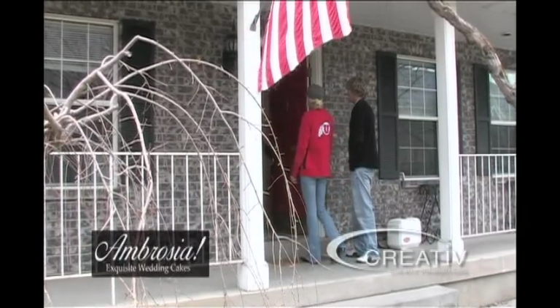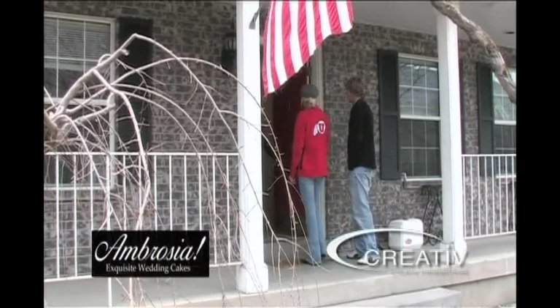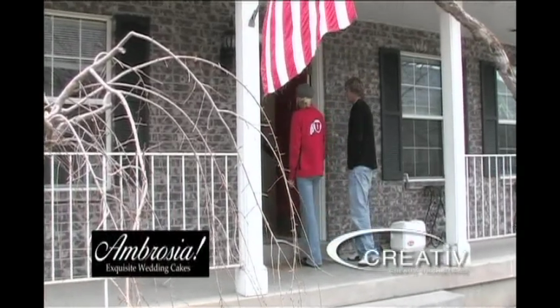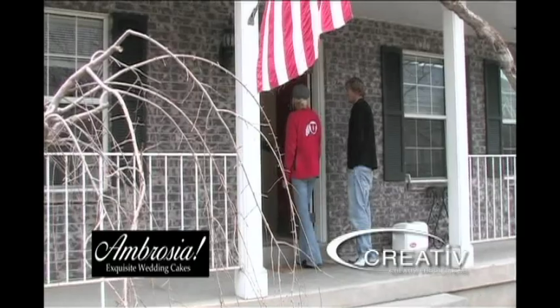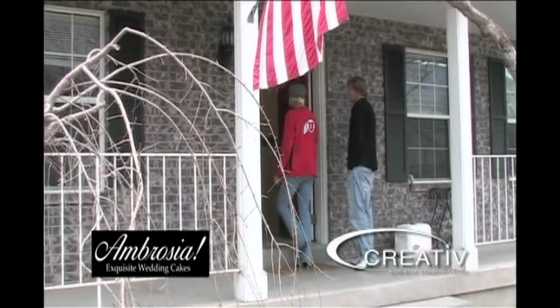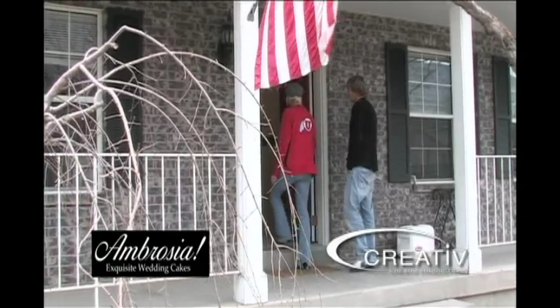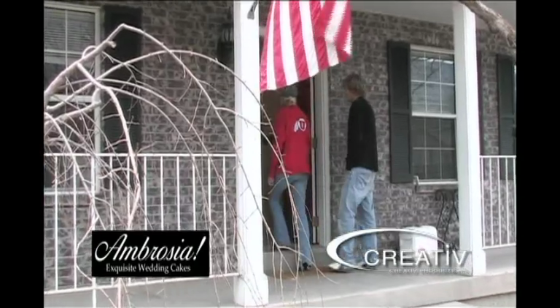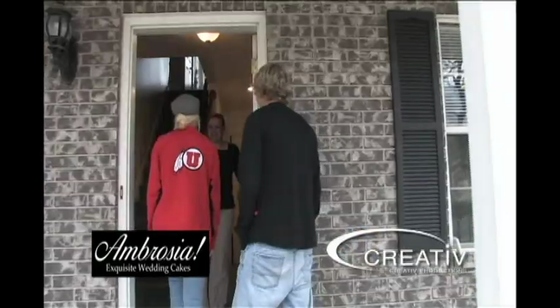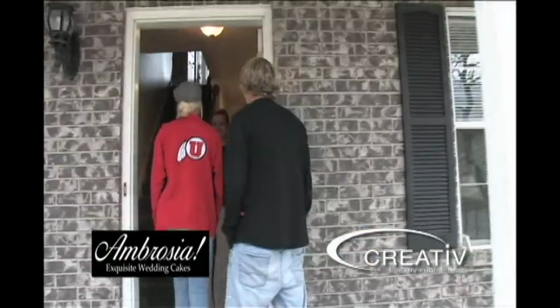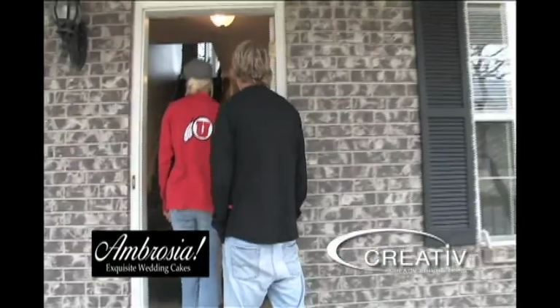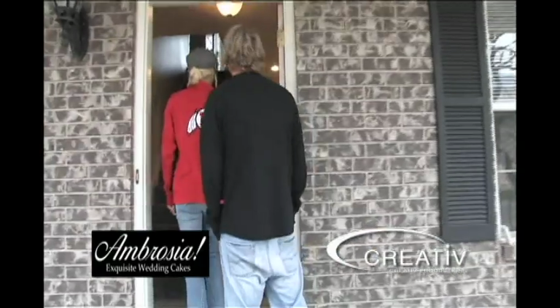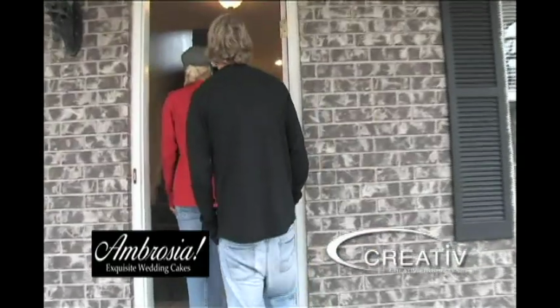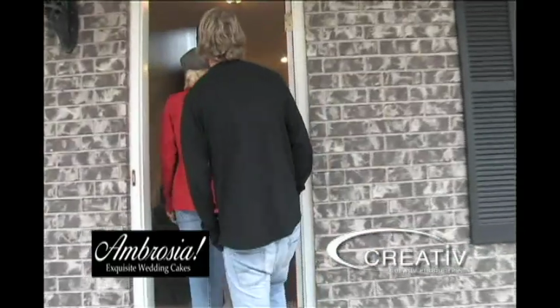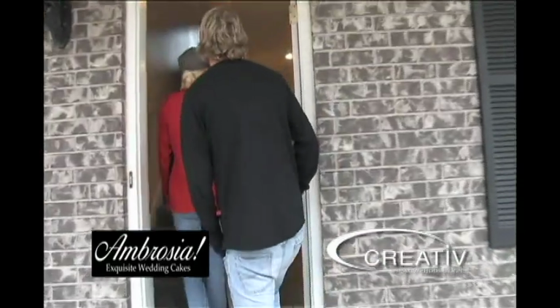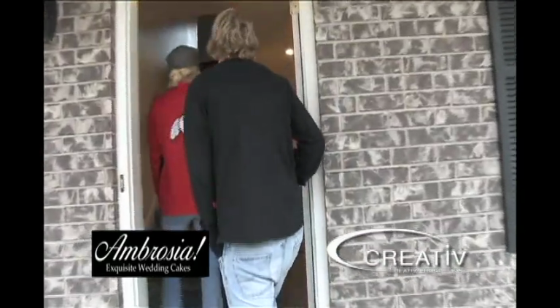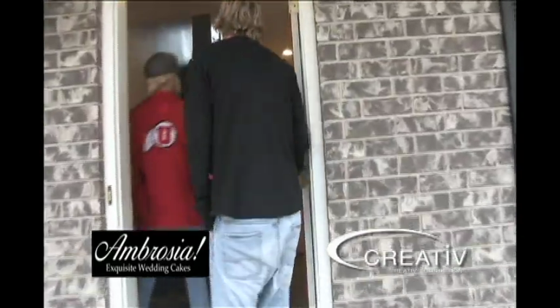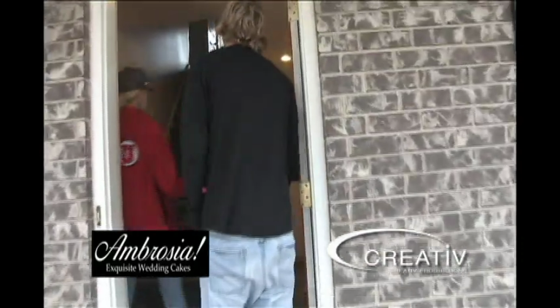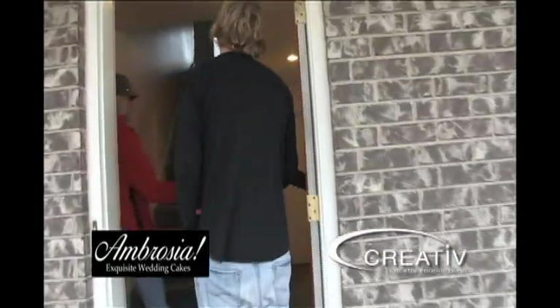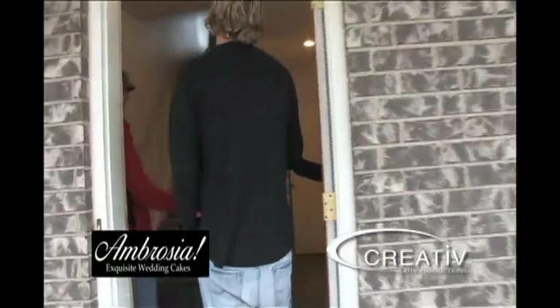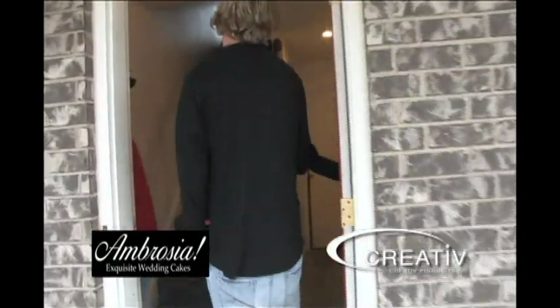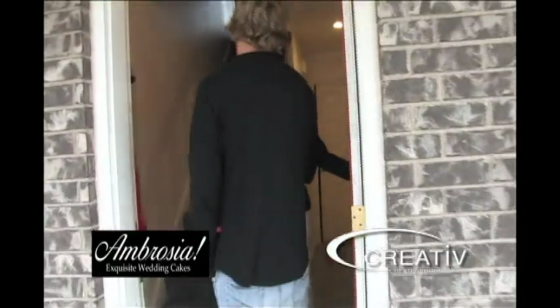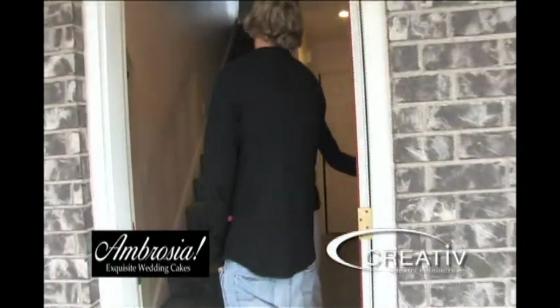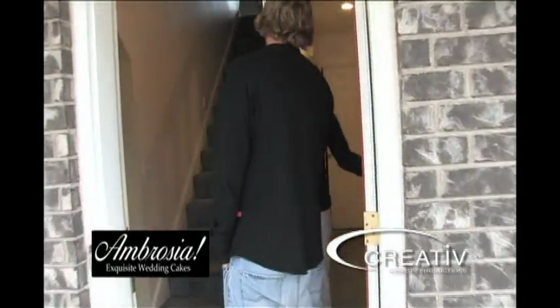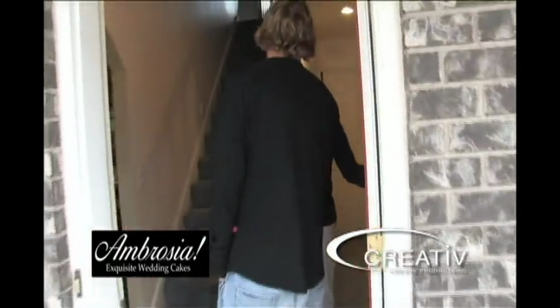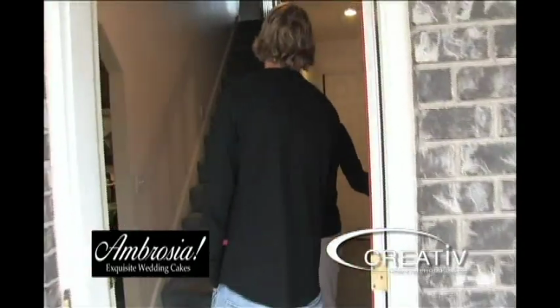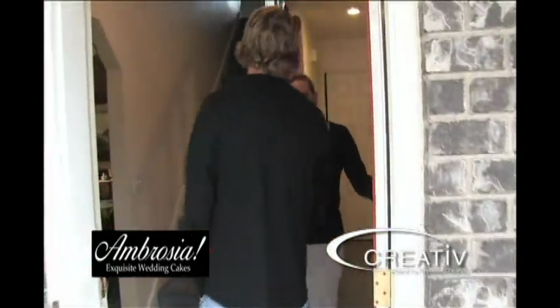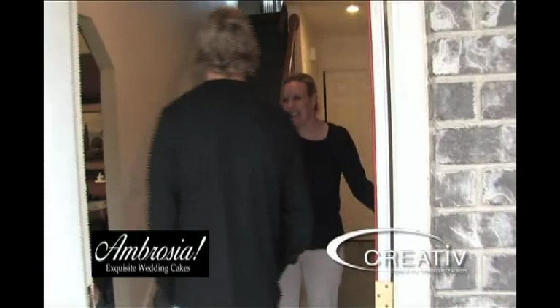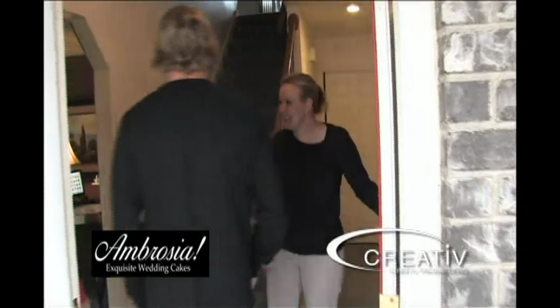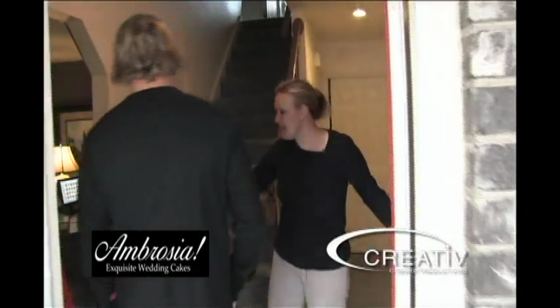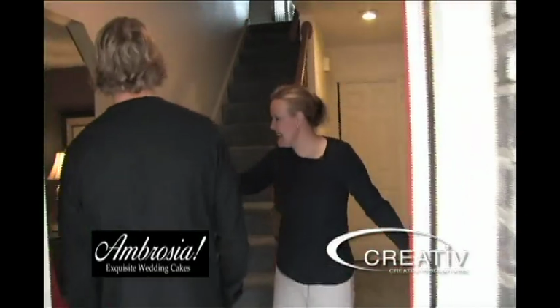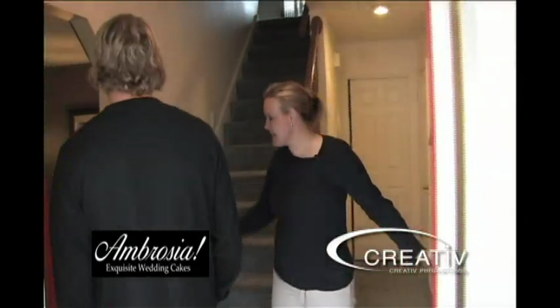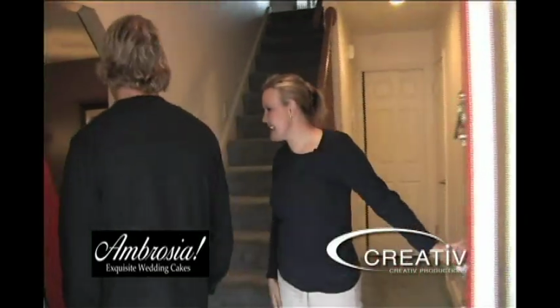Hi, you guys. How are you doing? I'm Heather with Ambrosia Exquisite Wedding Cakes. I'm Whitney. I'm Nick. Come on in, have a seat.